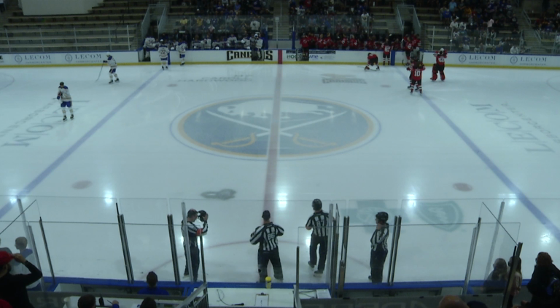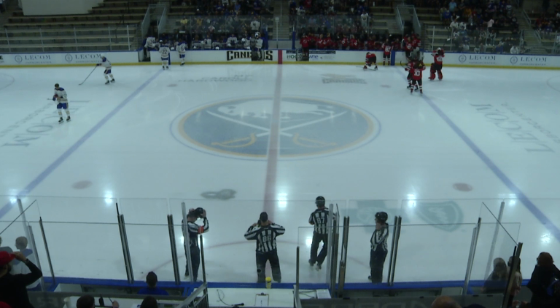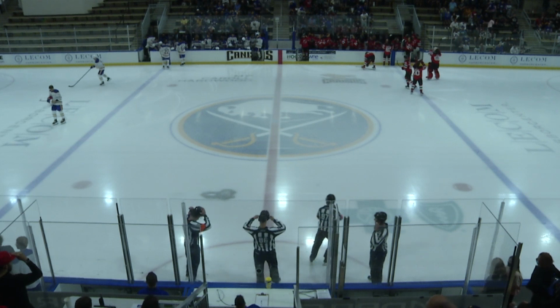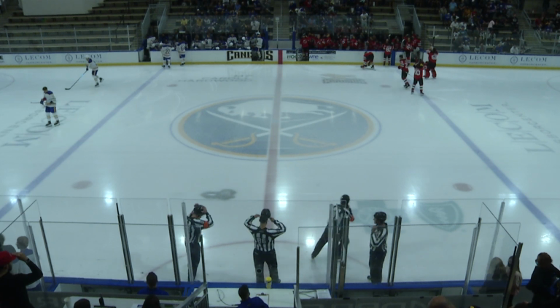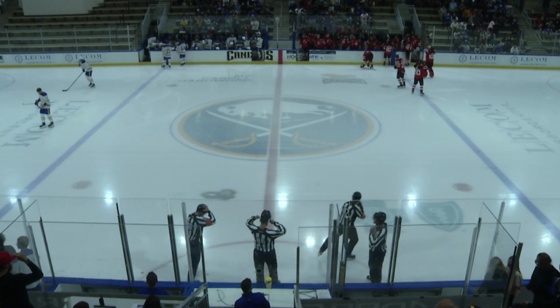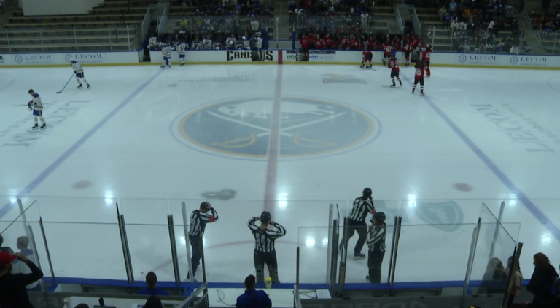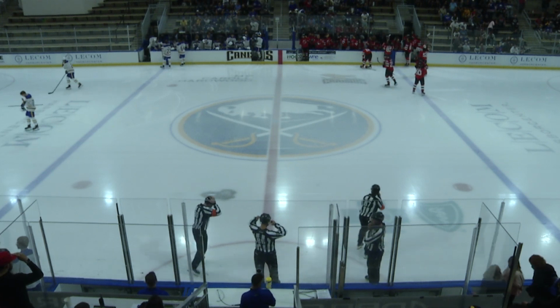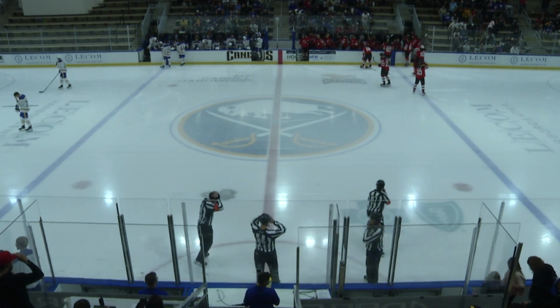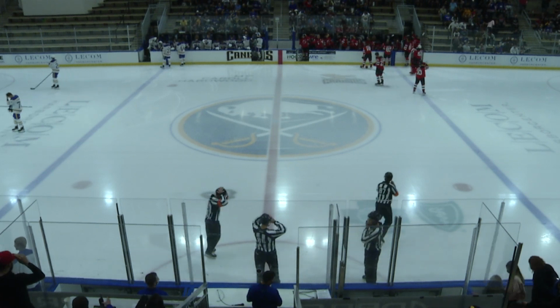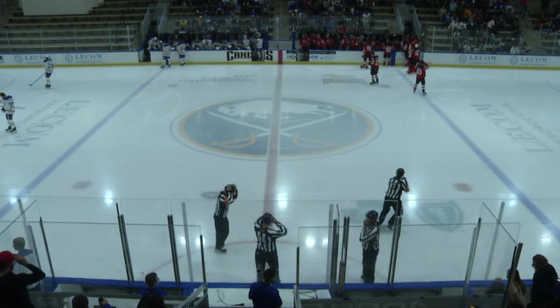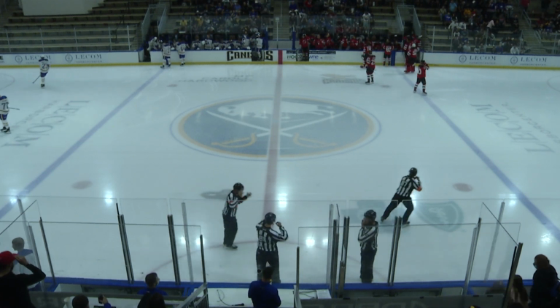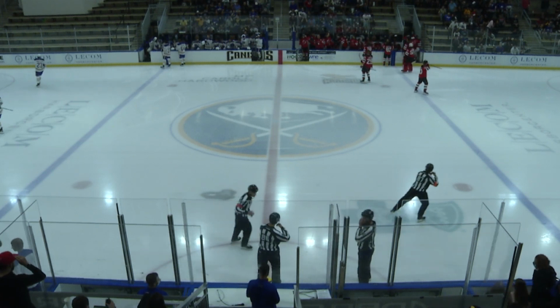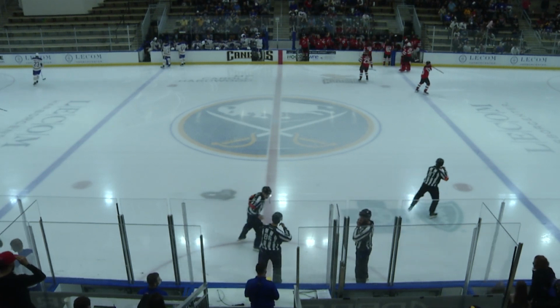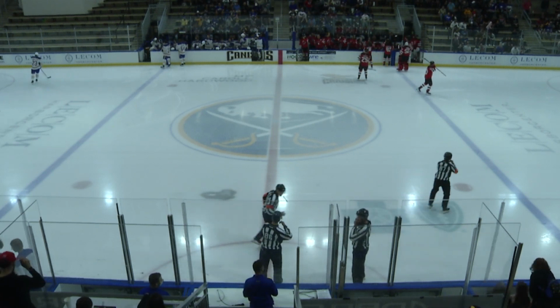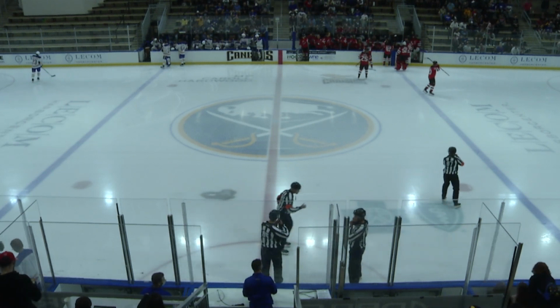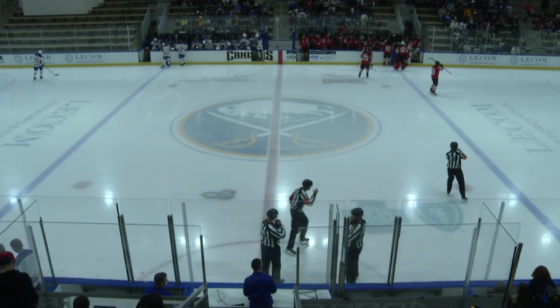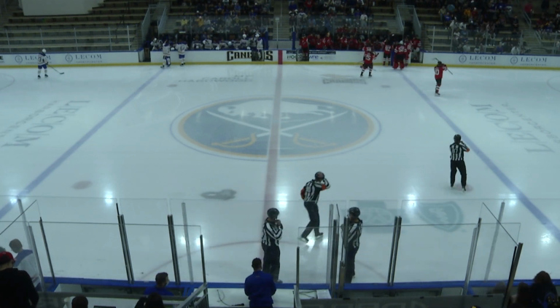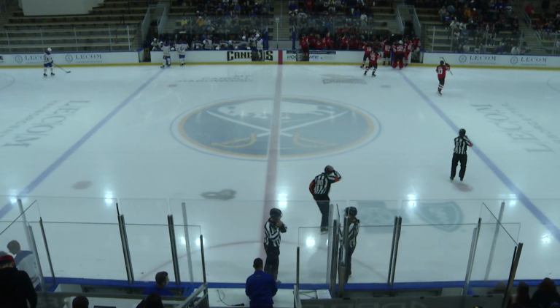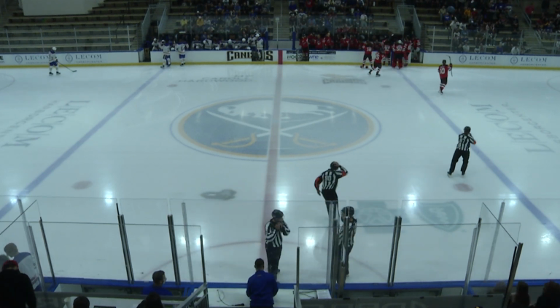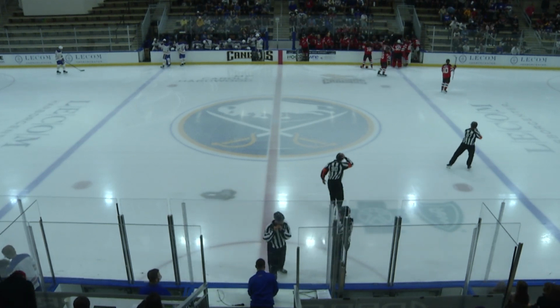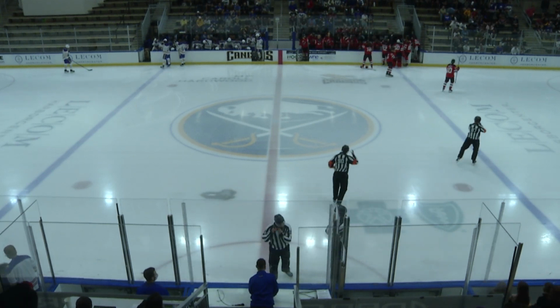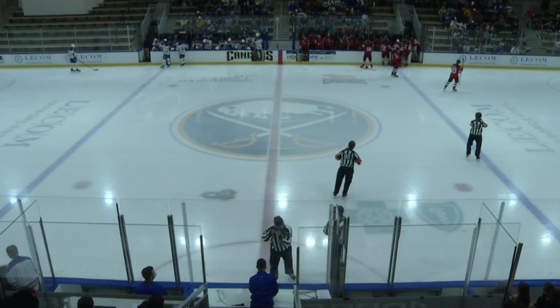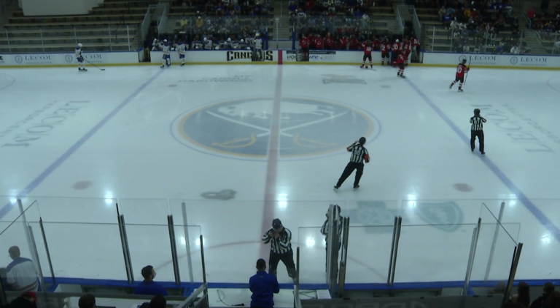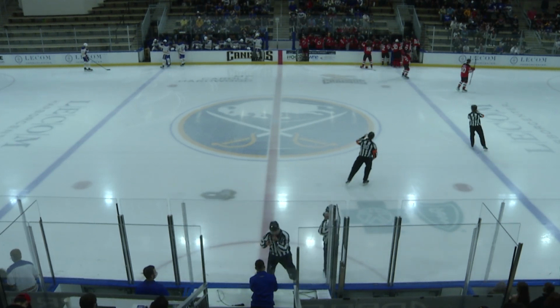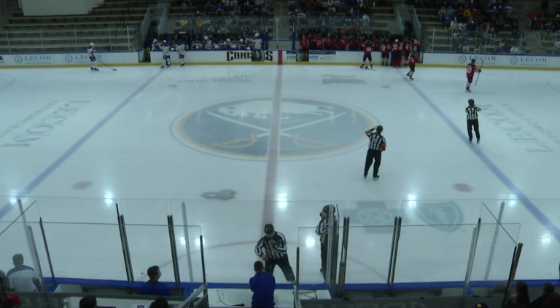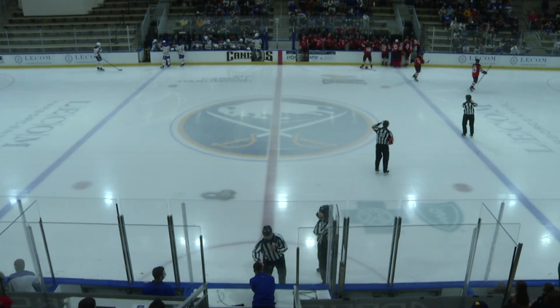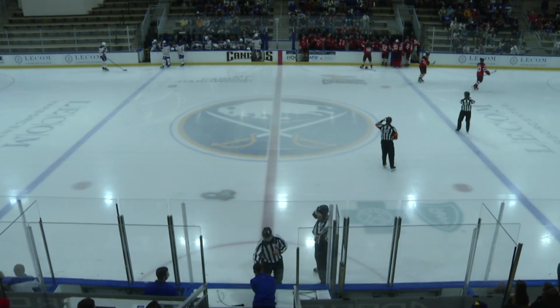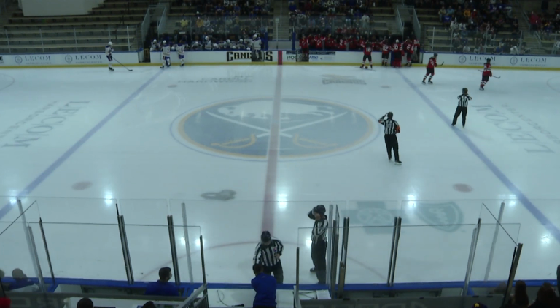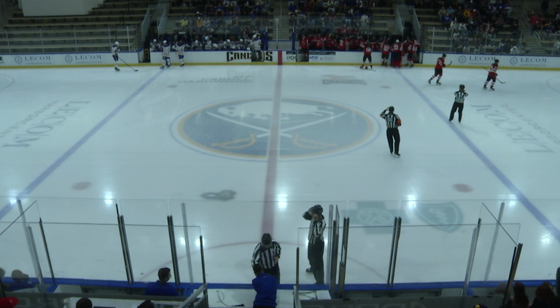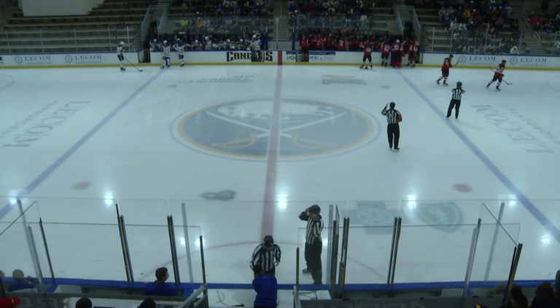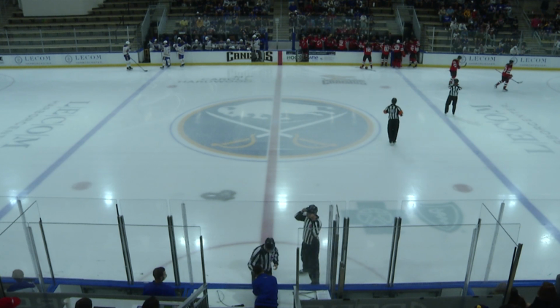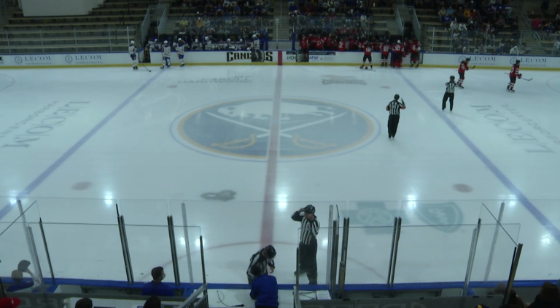Here at Leacom Harbor Center as we get set for Devils versus Sabres in the Prospects Challenge. Nico Dawes will be in goal for New Jersey.